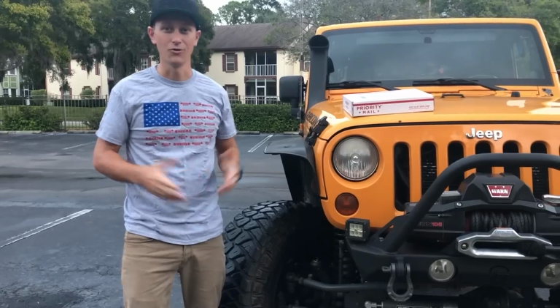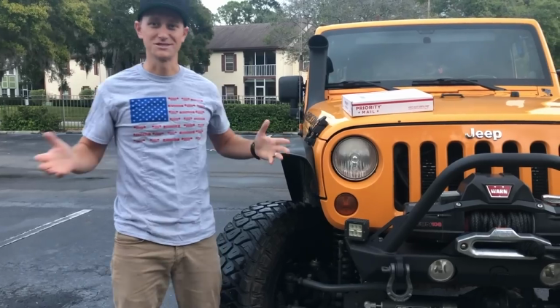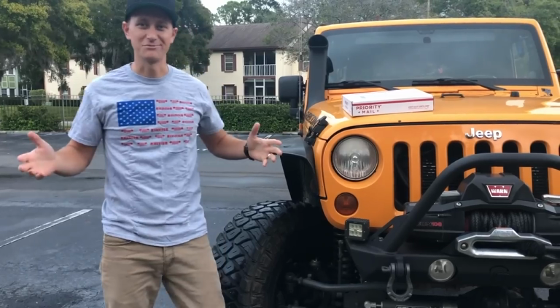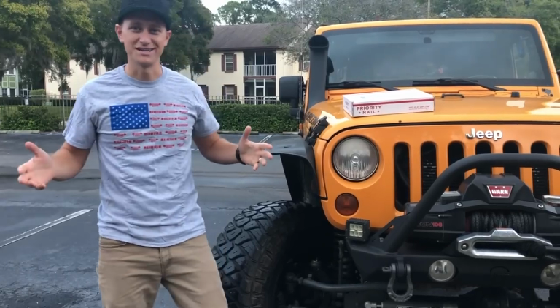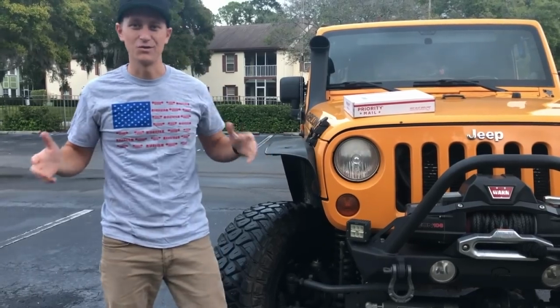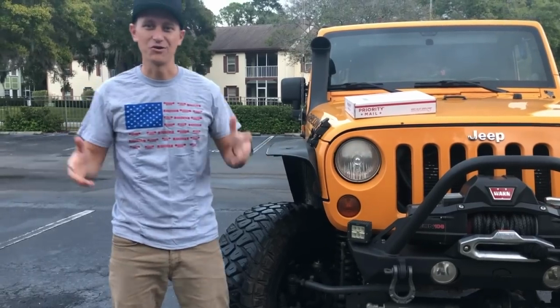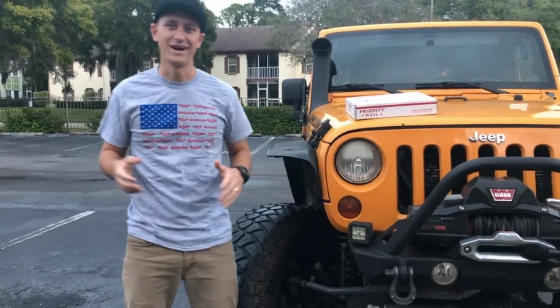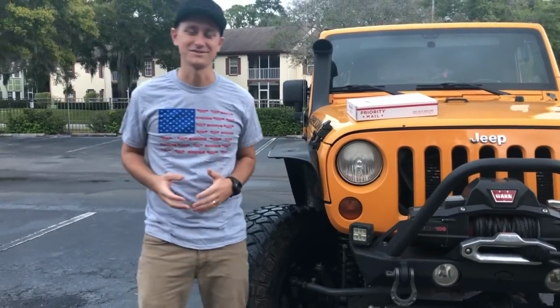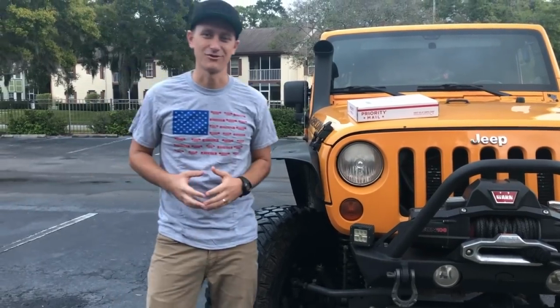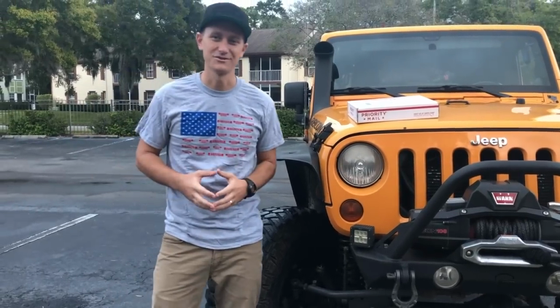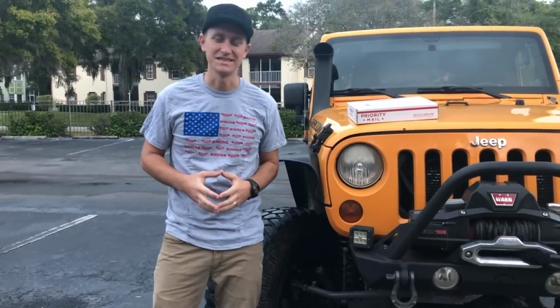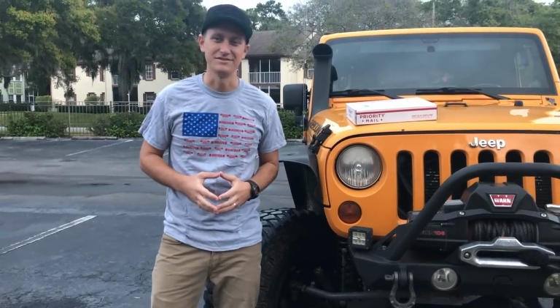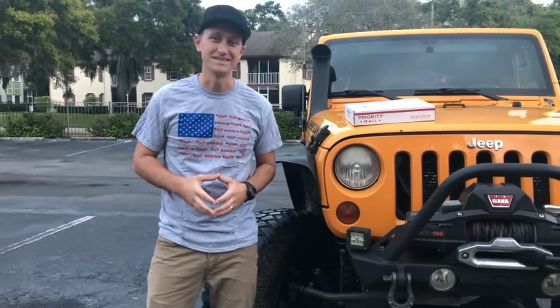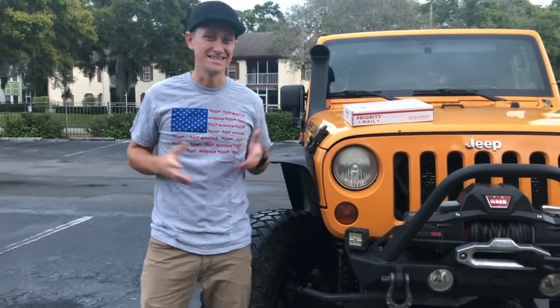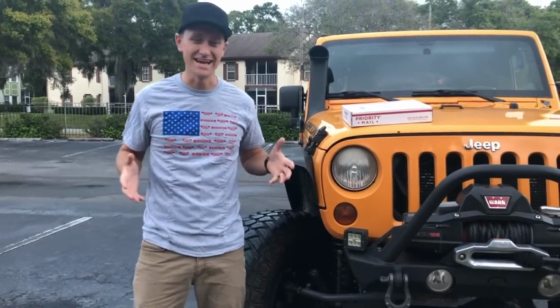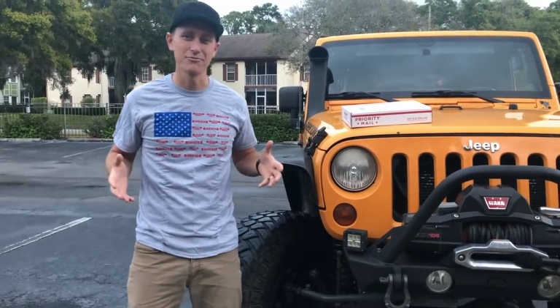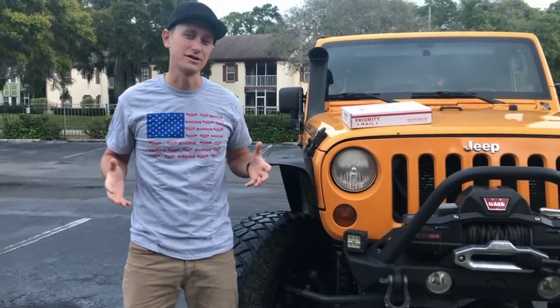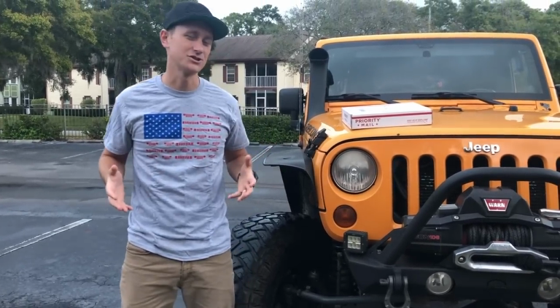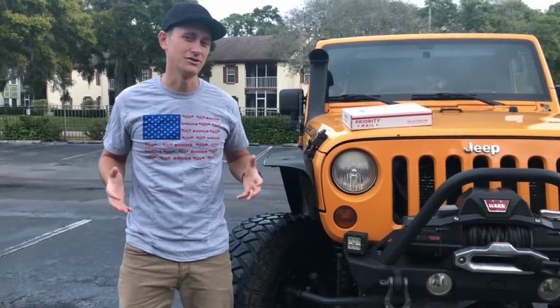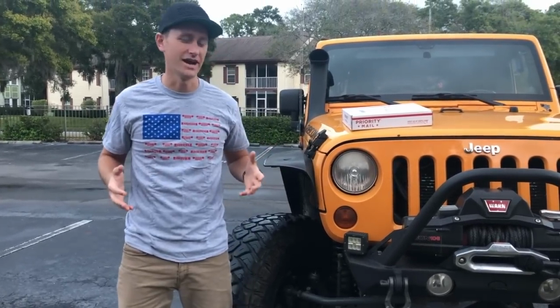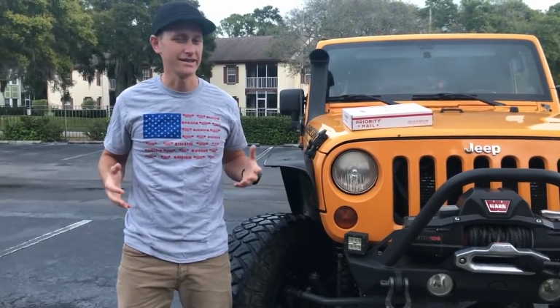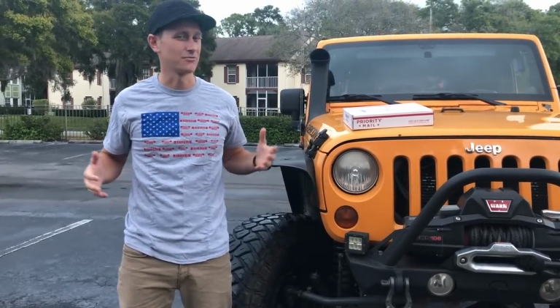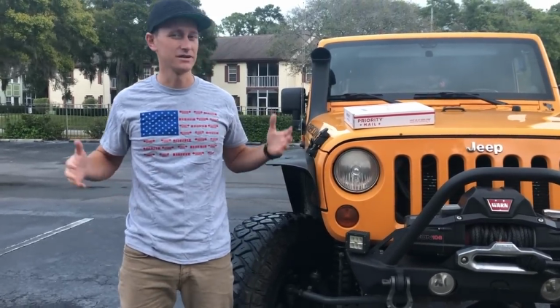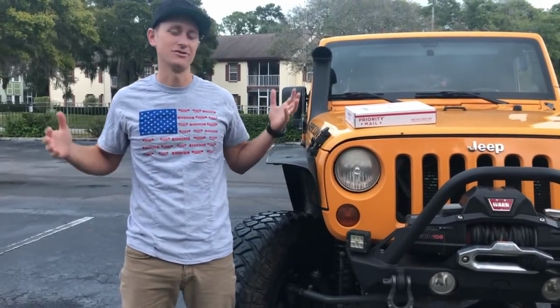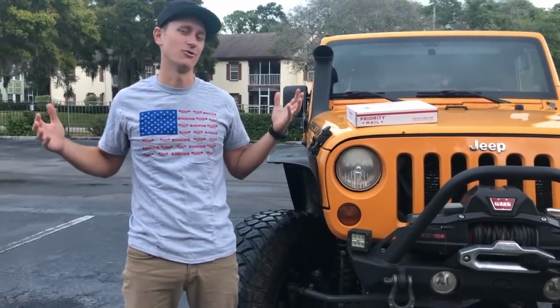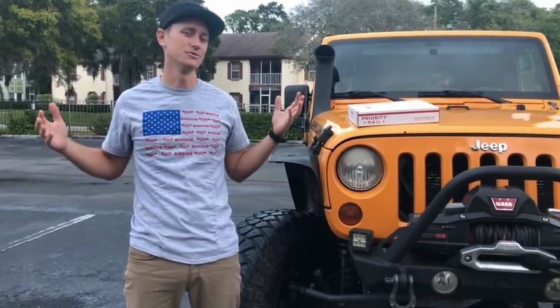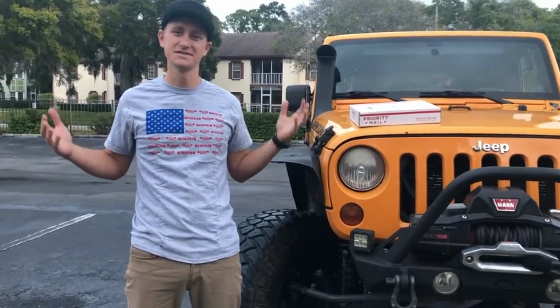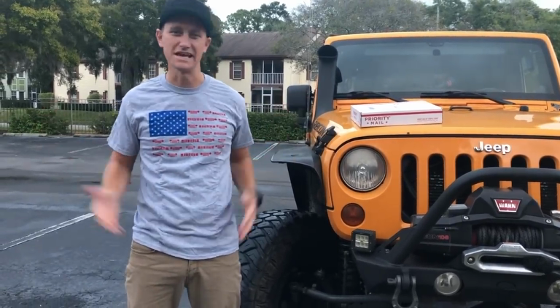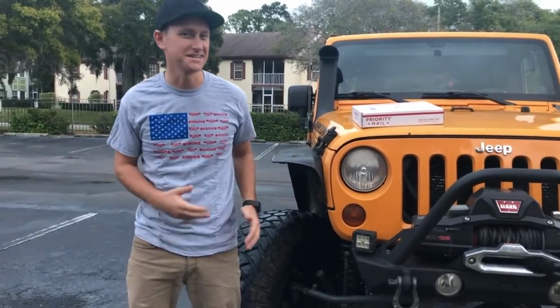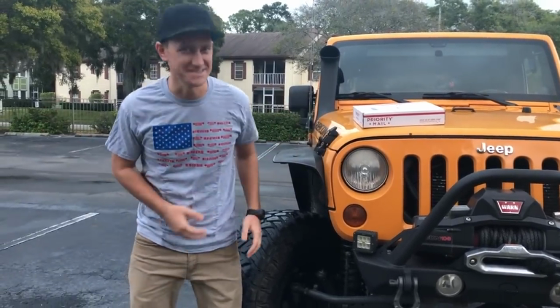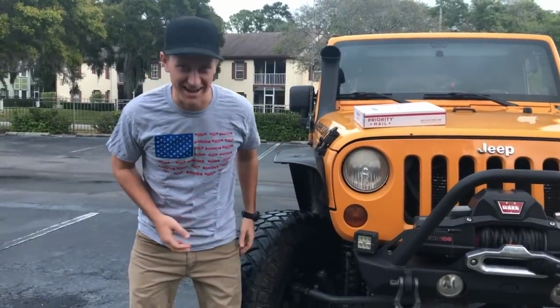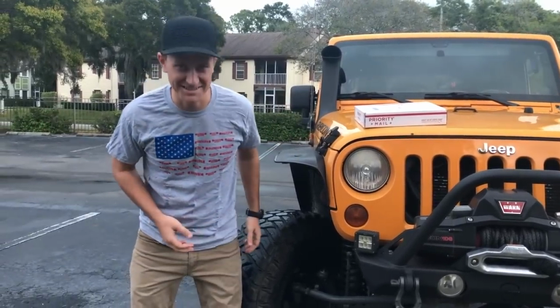What's up guys? Welcome back to Crawl TV. Today we're going to show you how to get rid of your old saggy sacks.